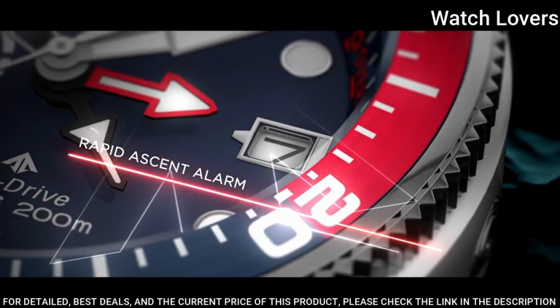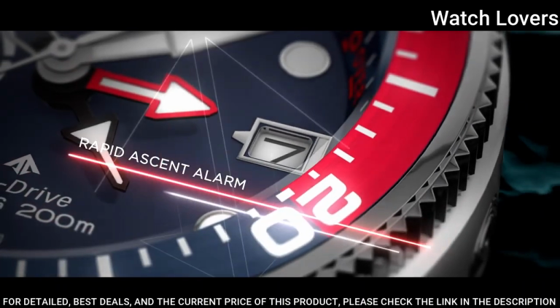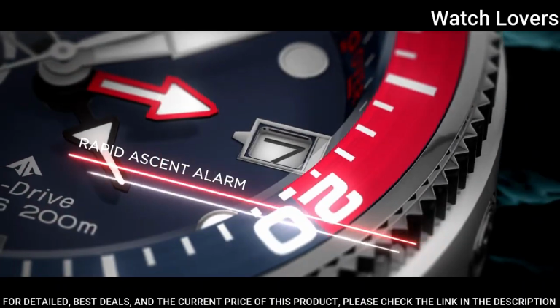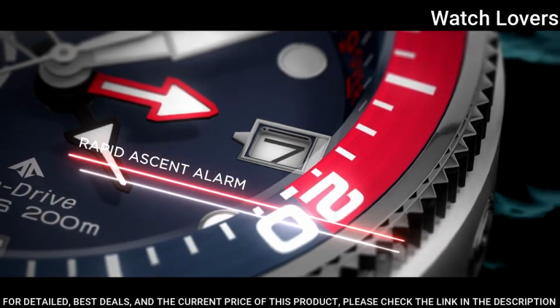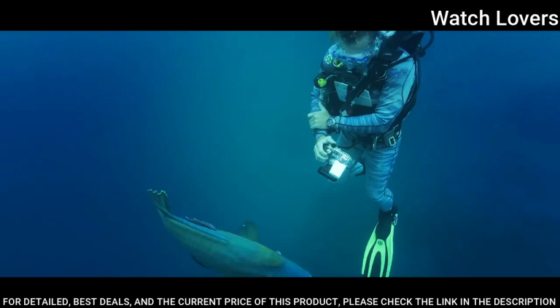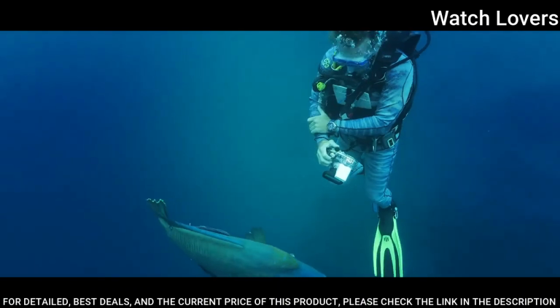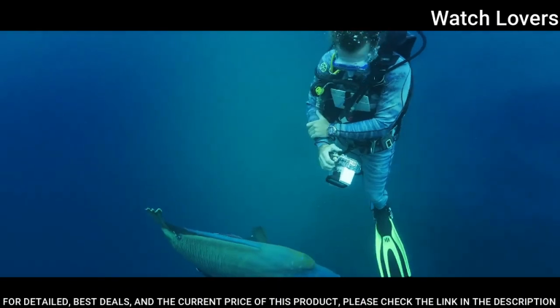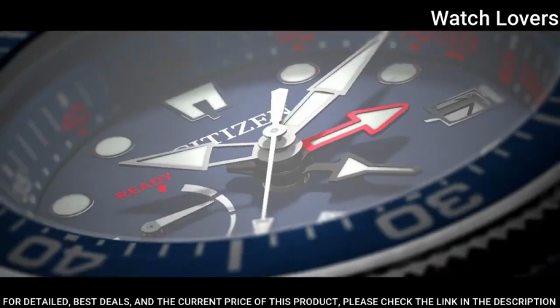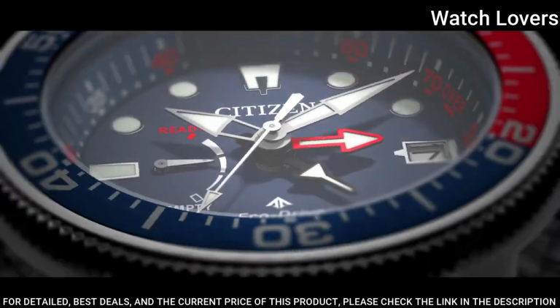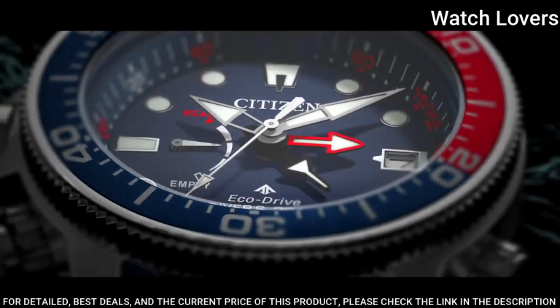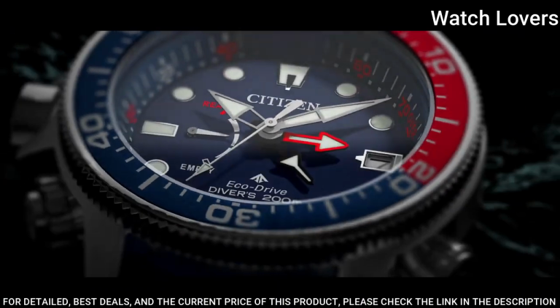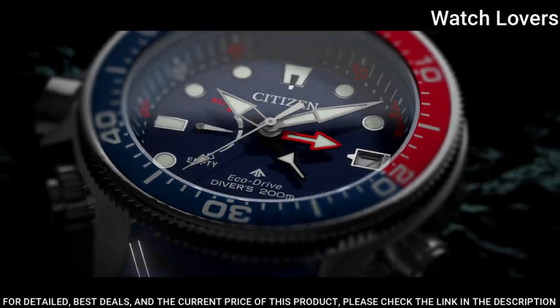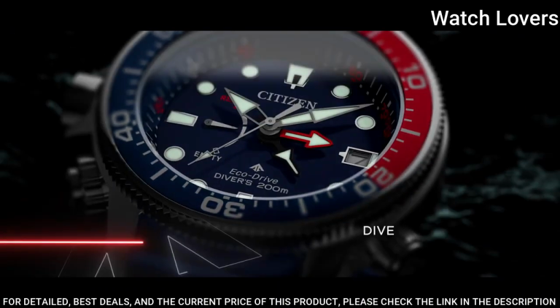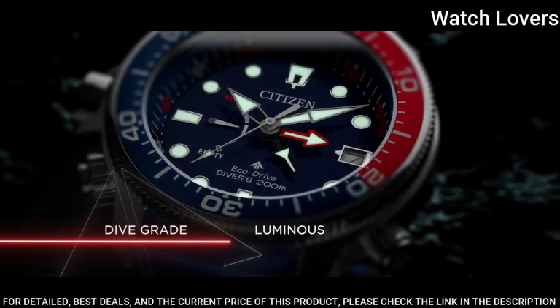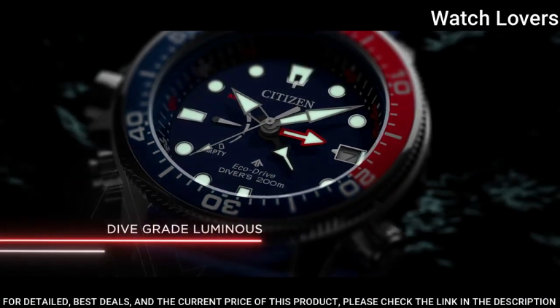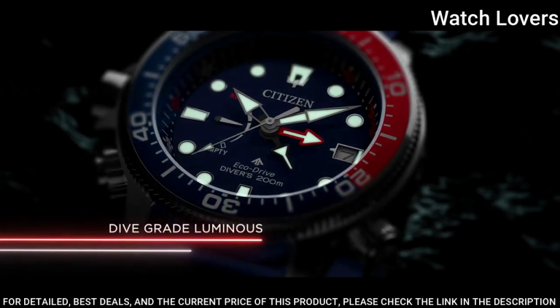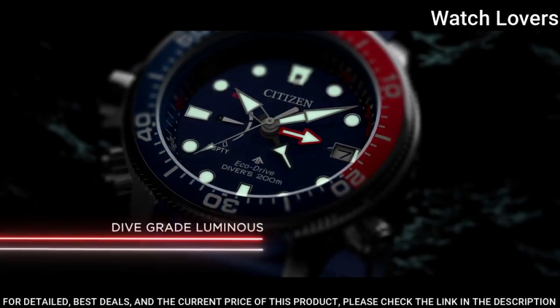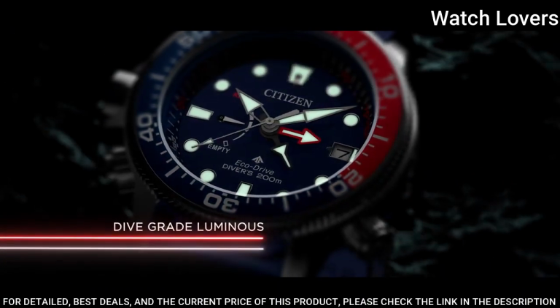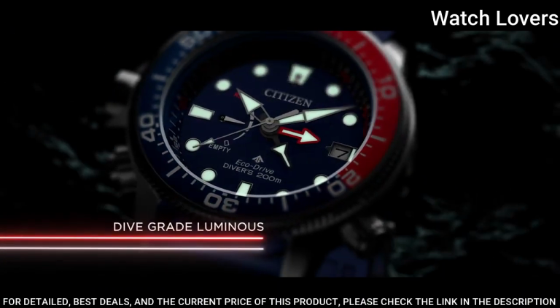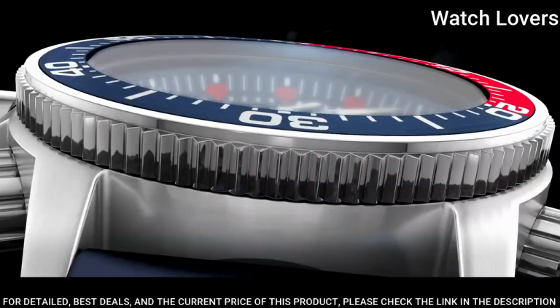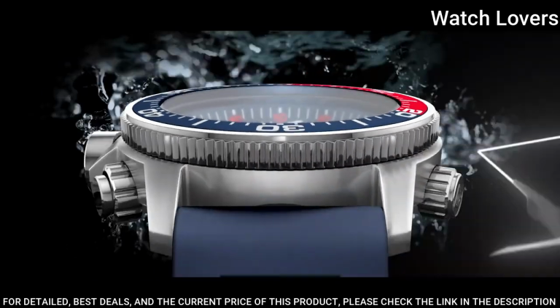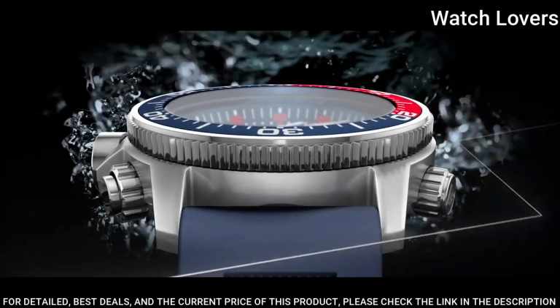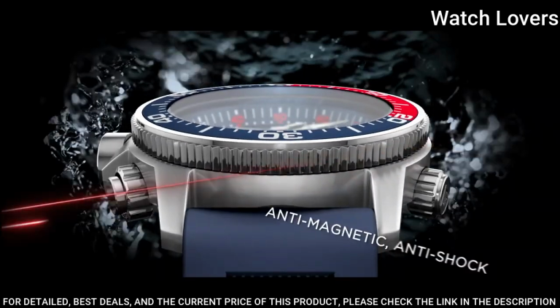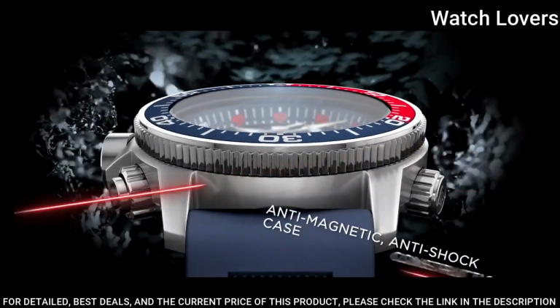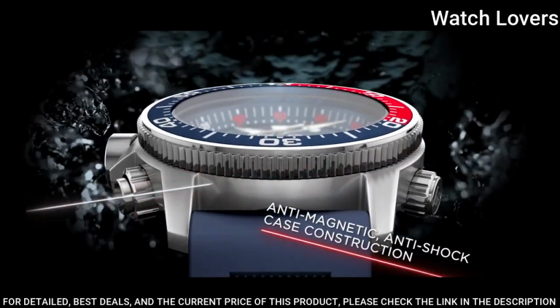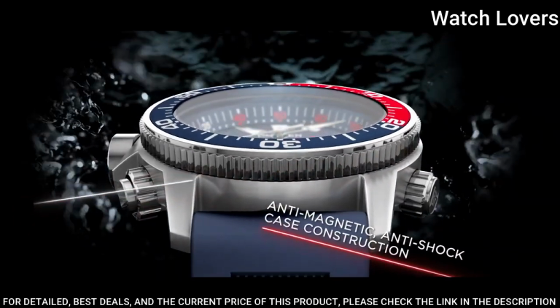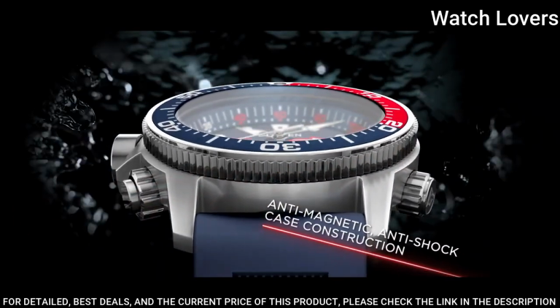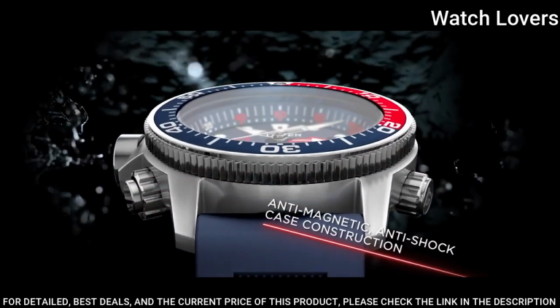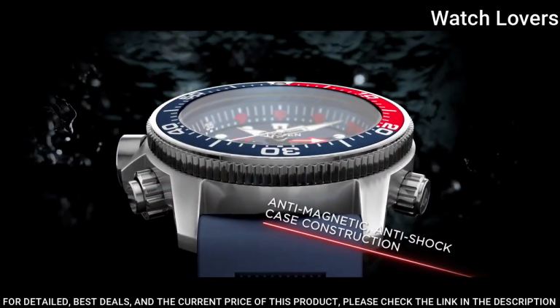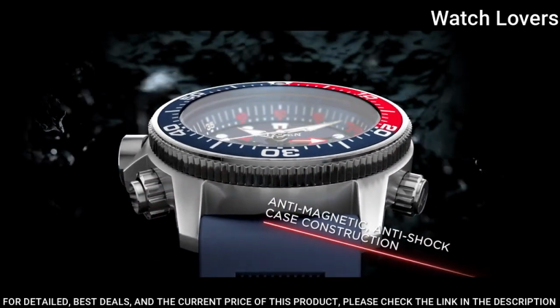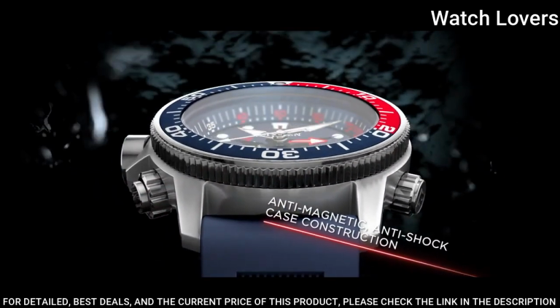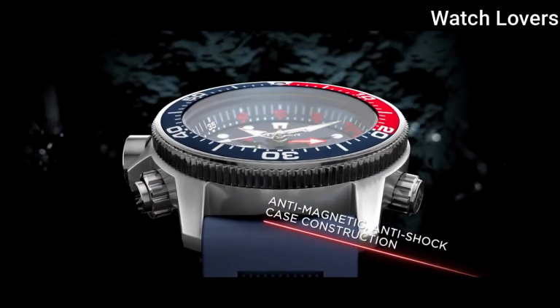Water-resistant at 200m. Functions: date, hour, minute, second, tachymeter.